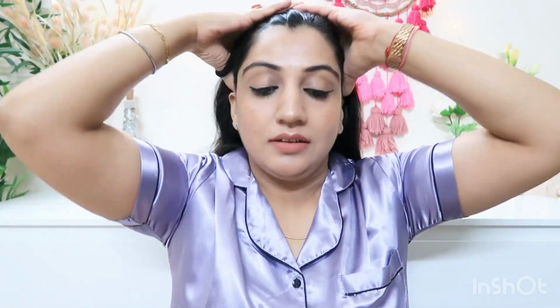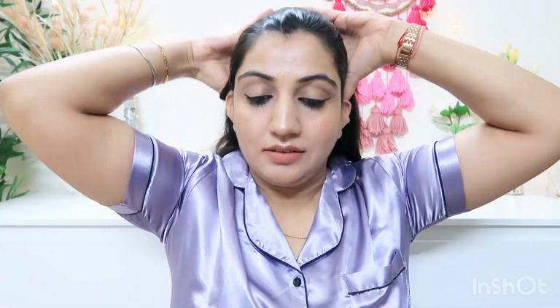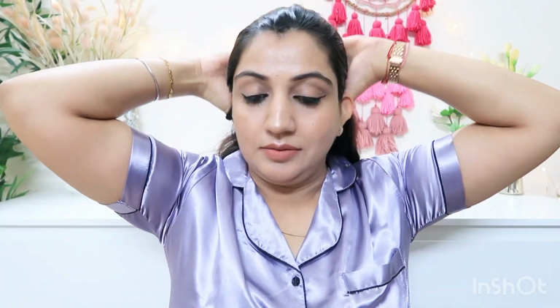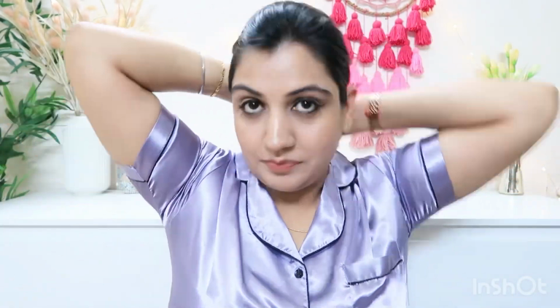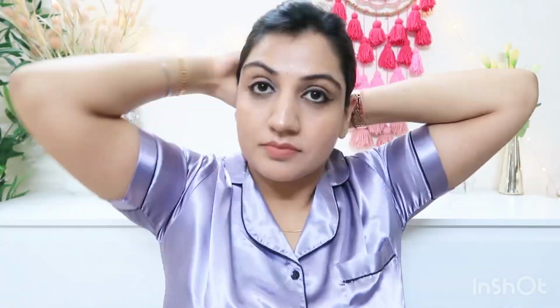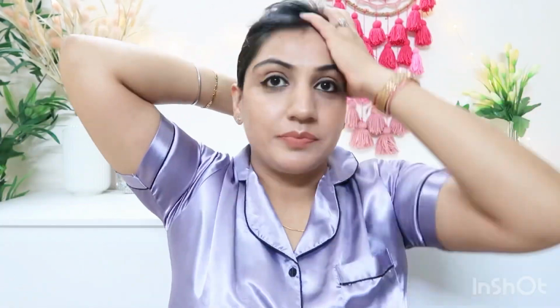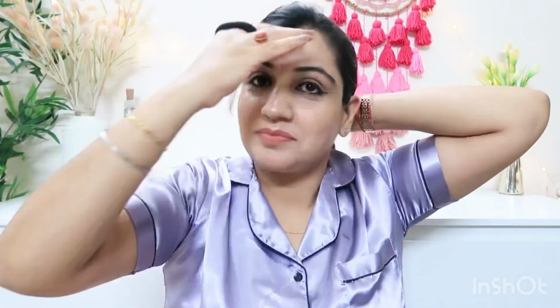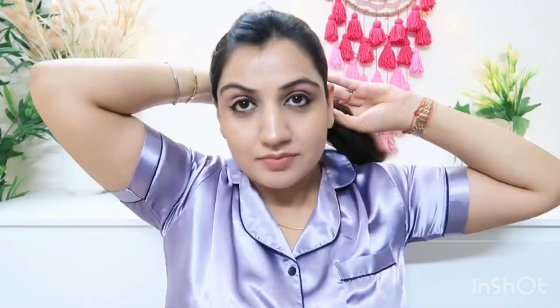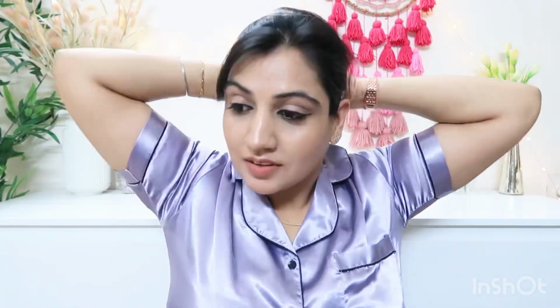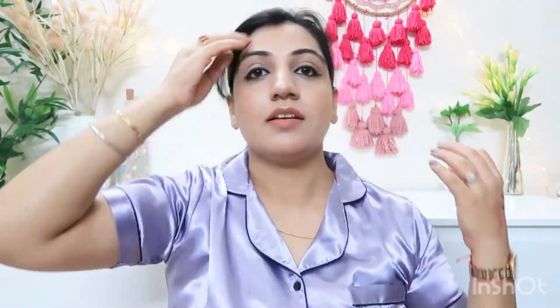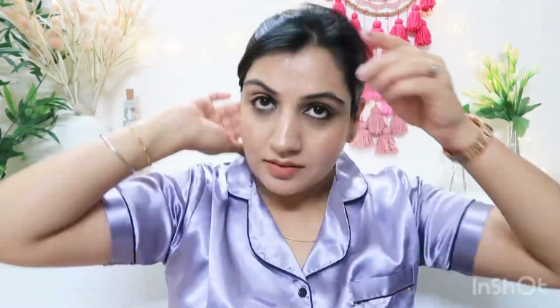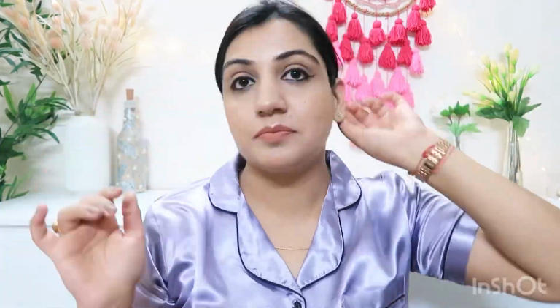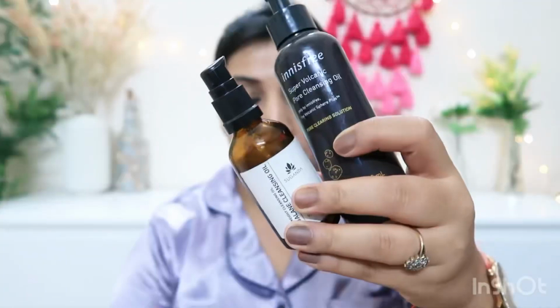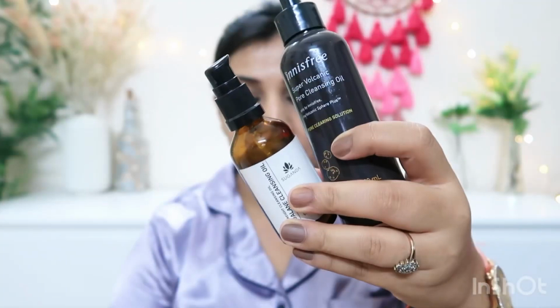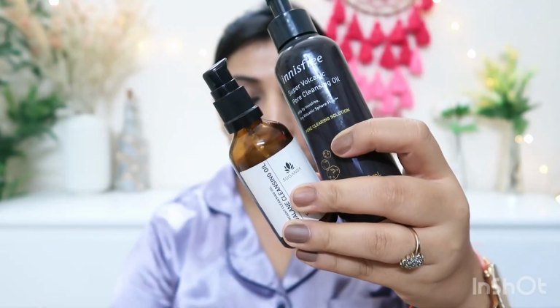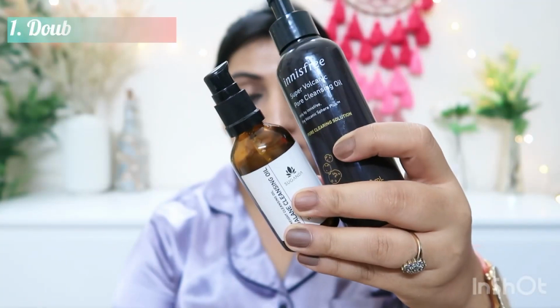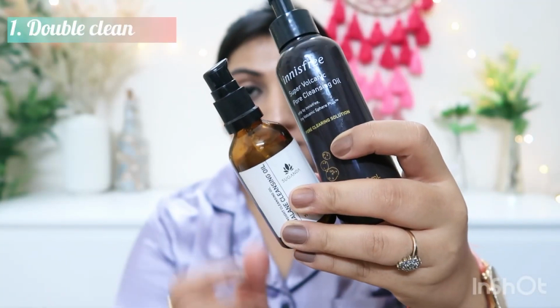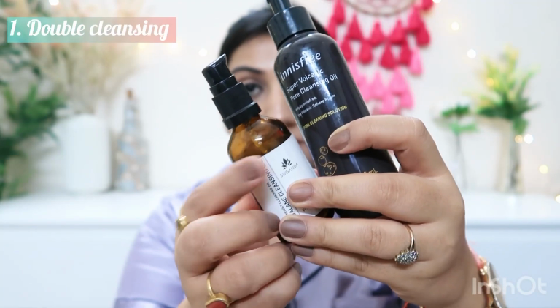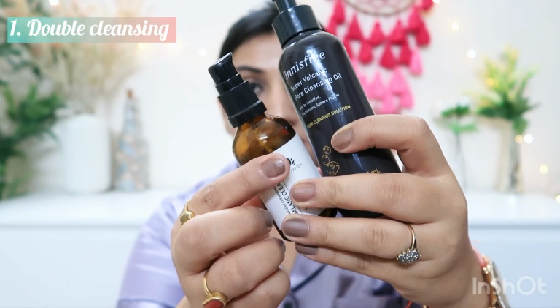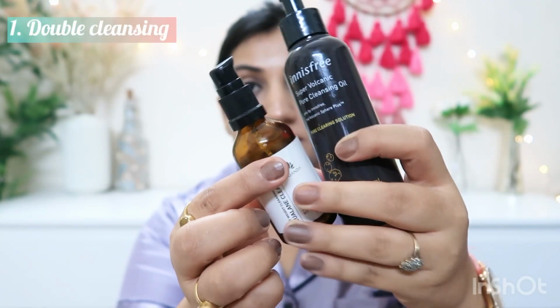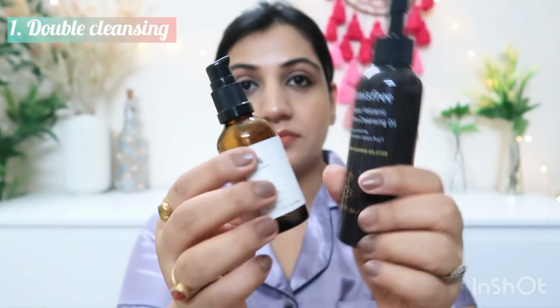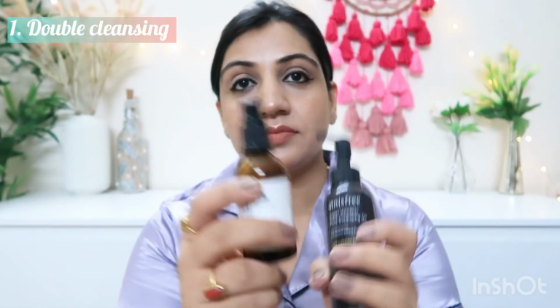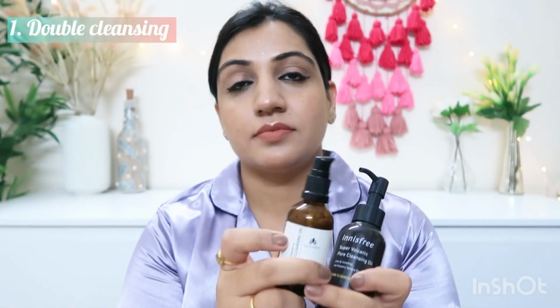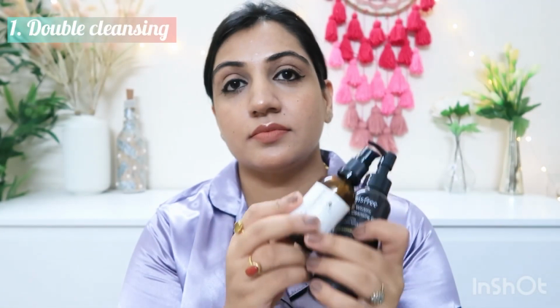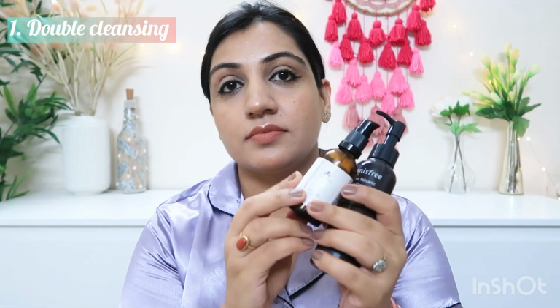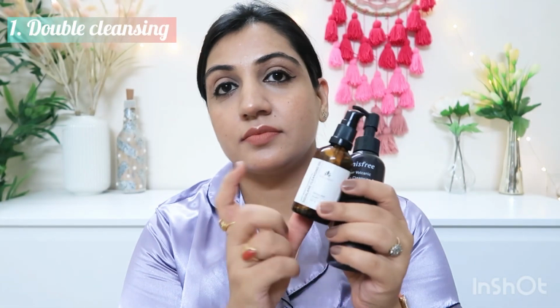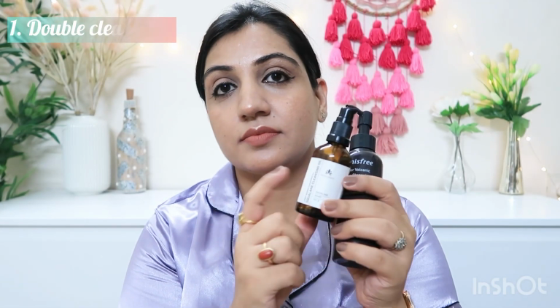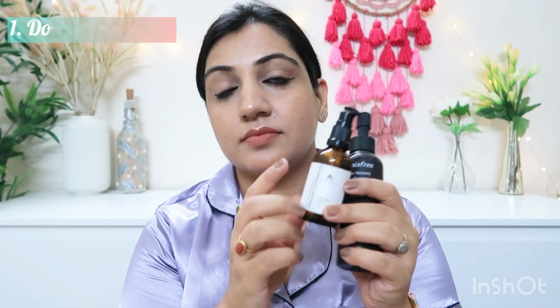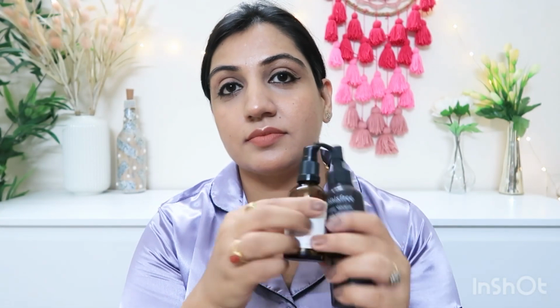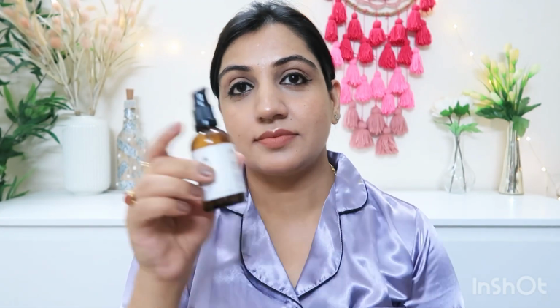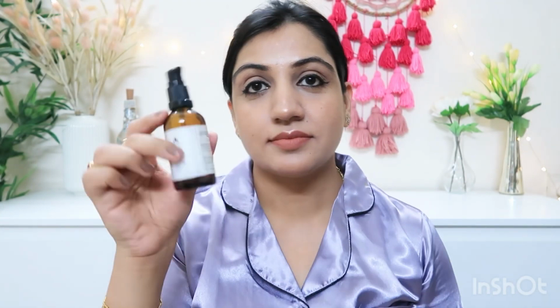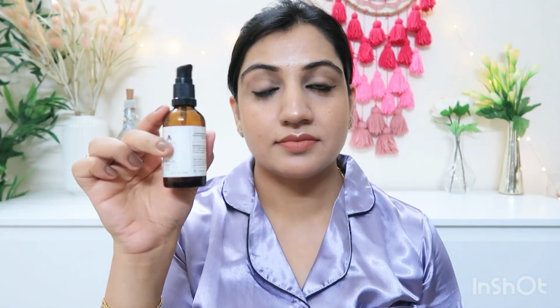First of all, I tie my hair. After that, I do double cleansing, for which I alternate between two options.